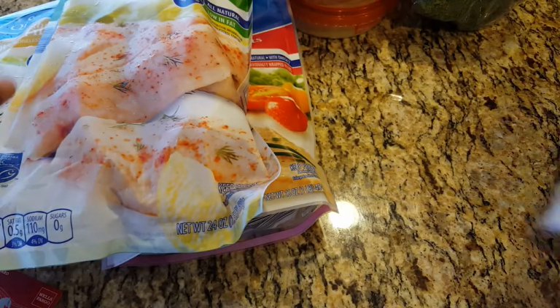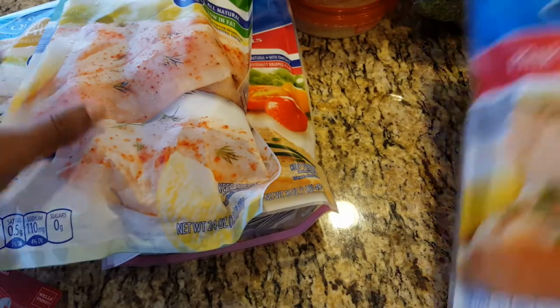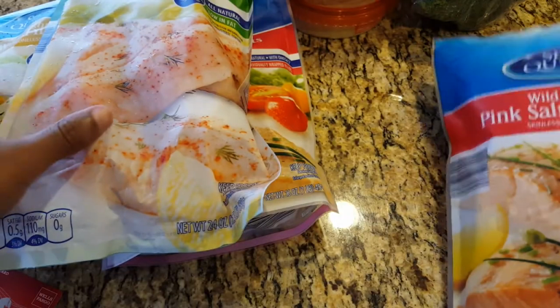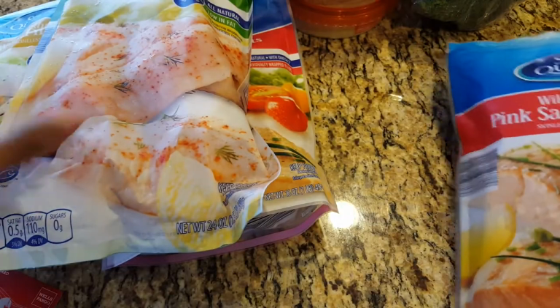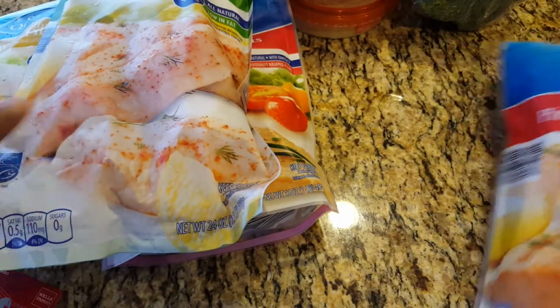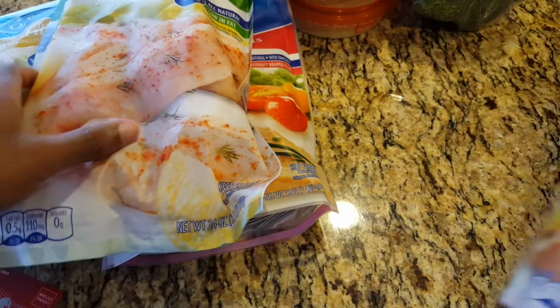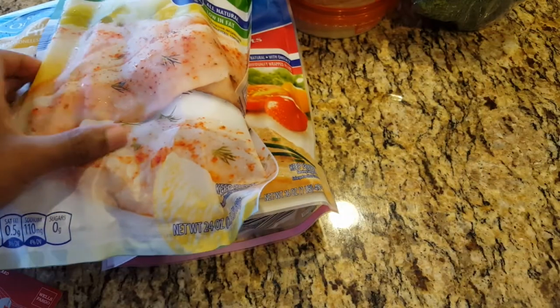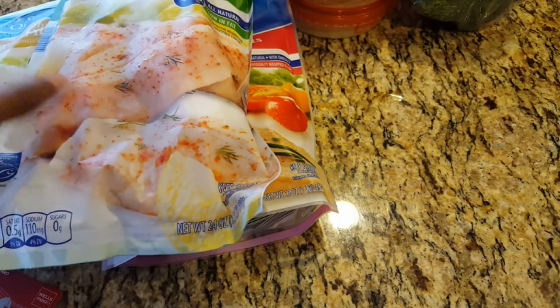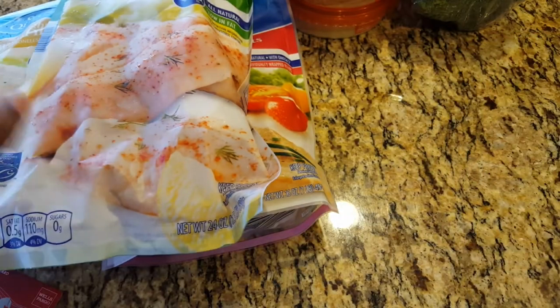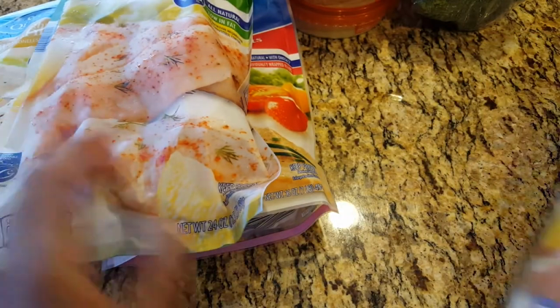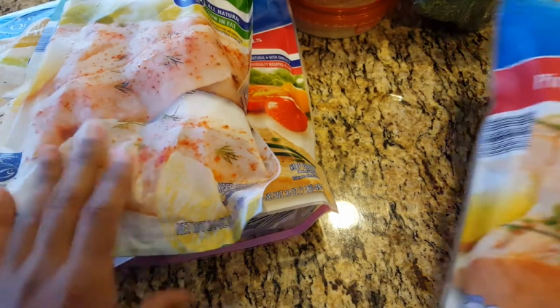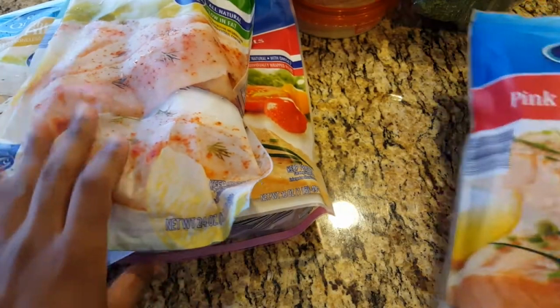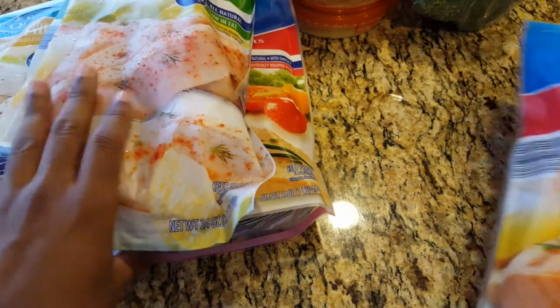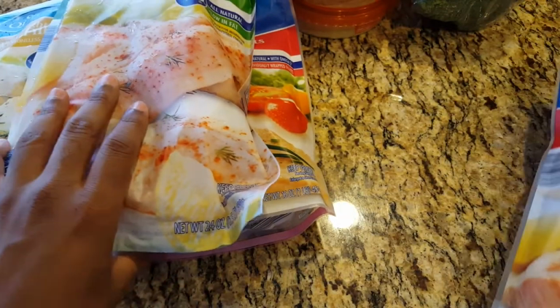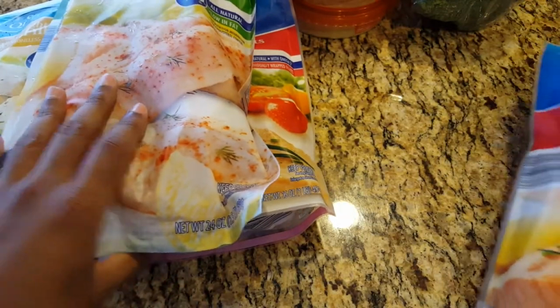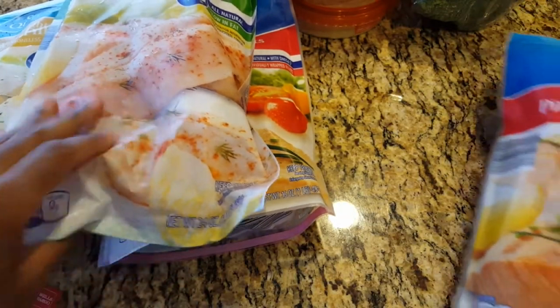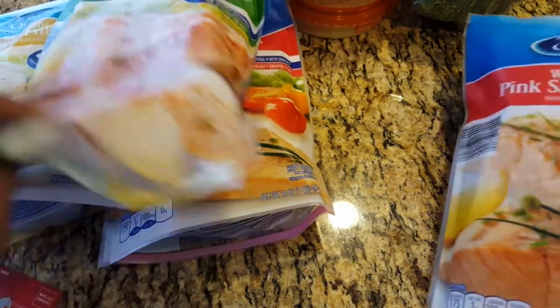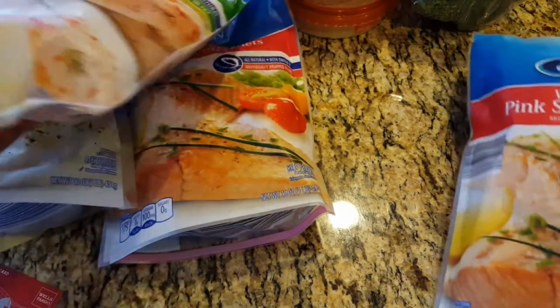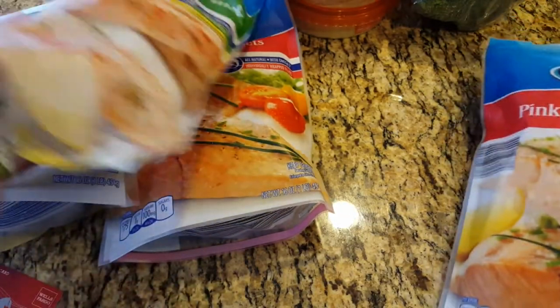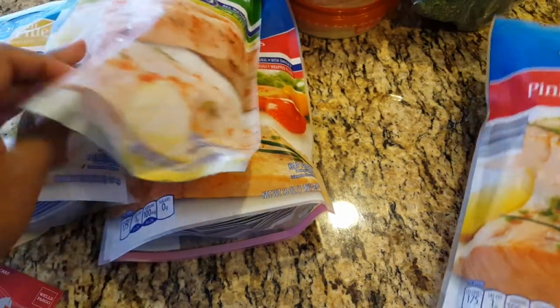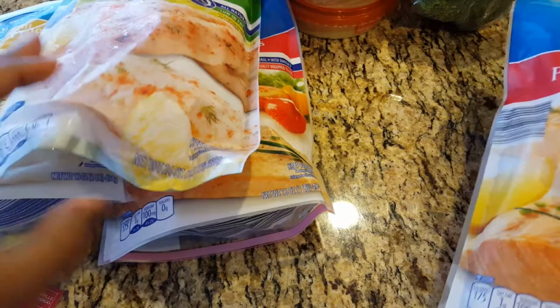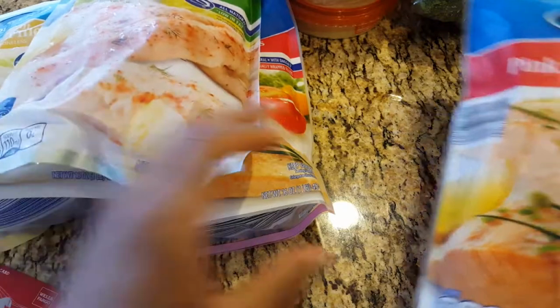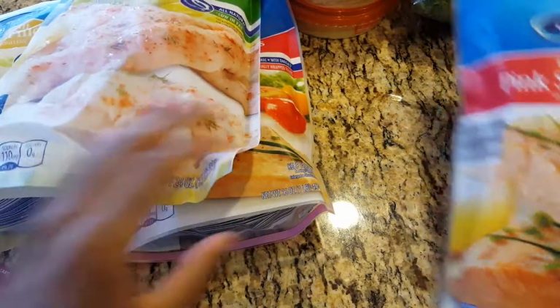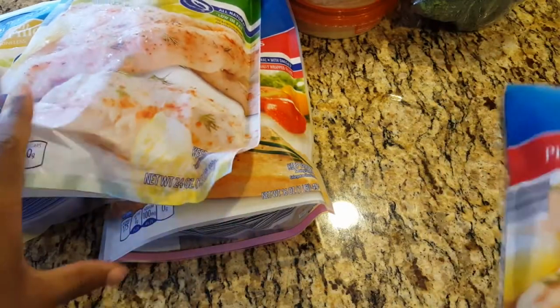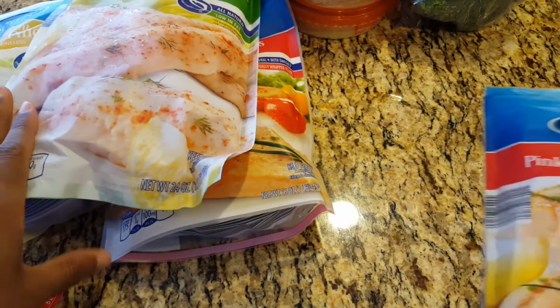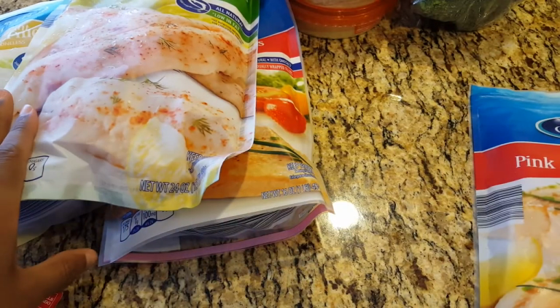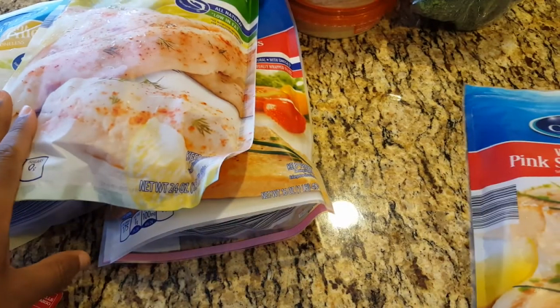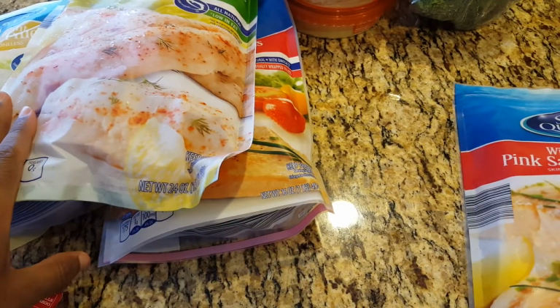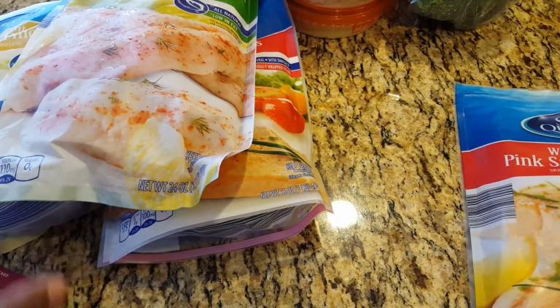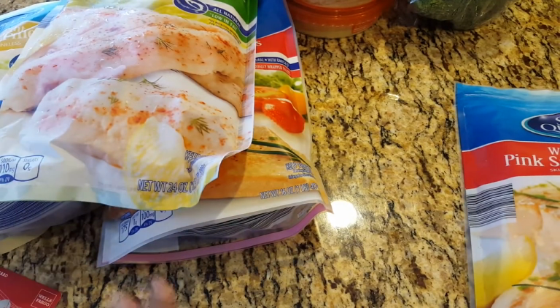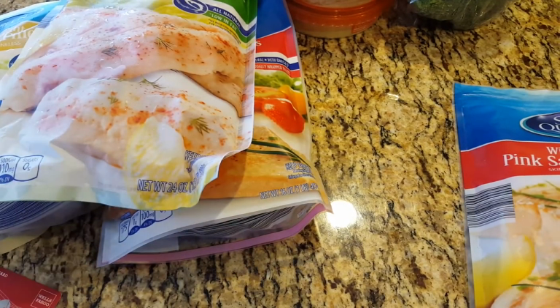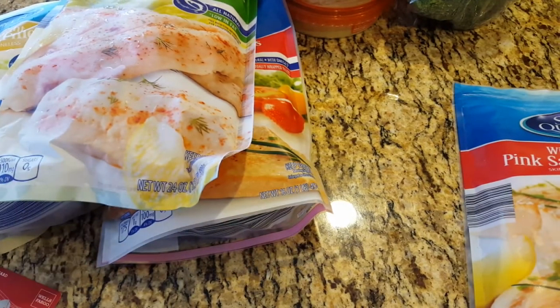I figured while I do this vlog, I'll also just put these in the fridge or wherever they need to go.